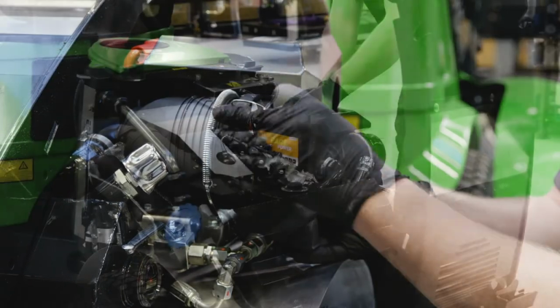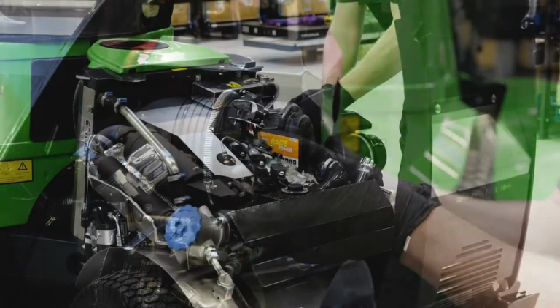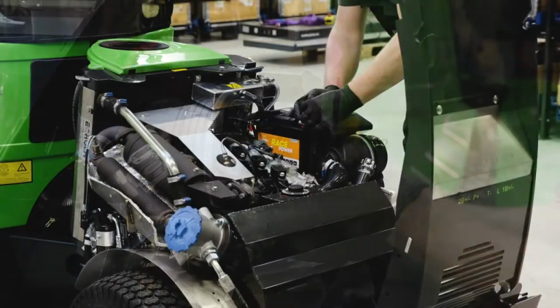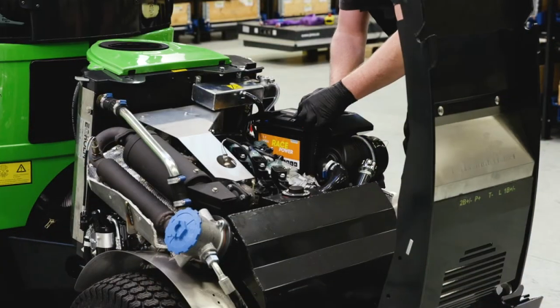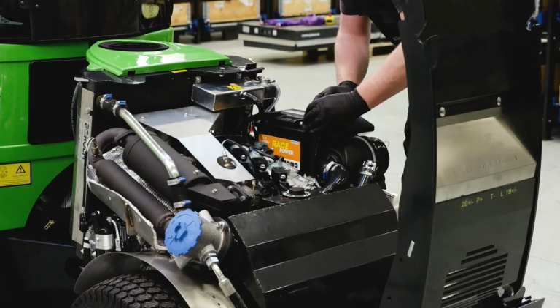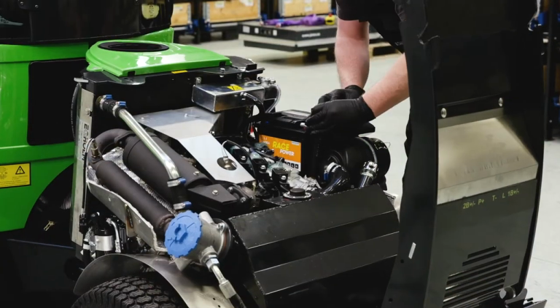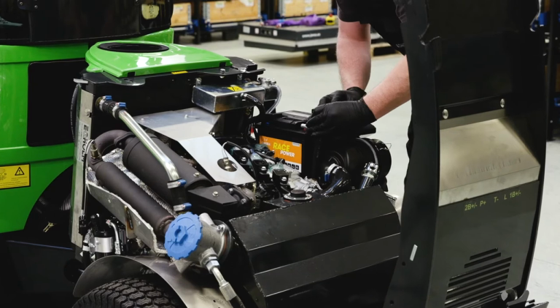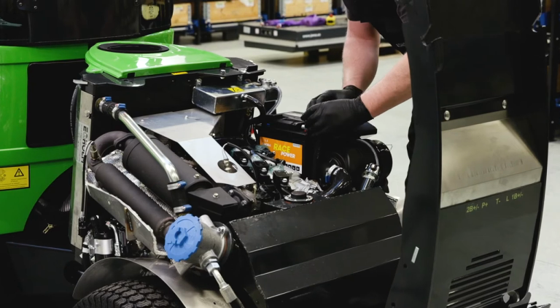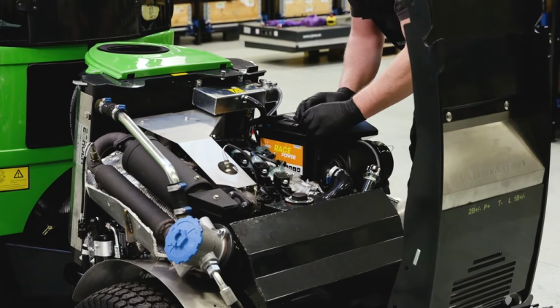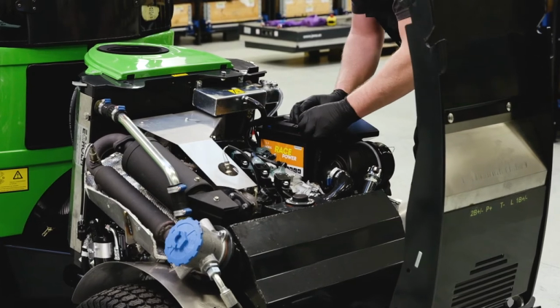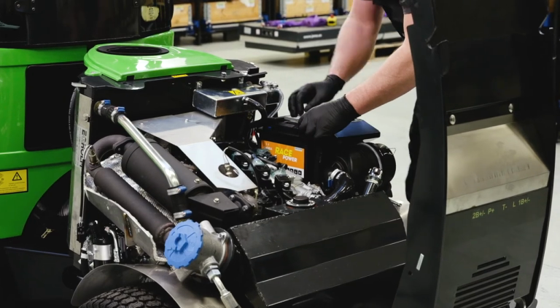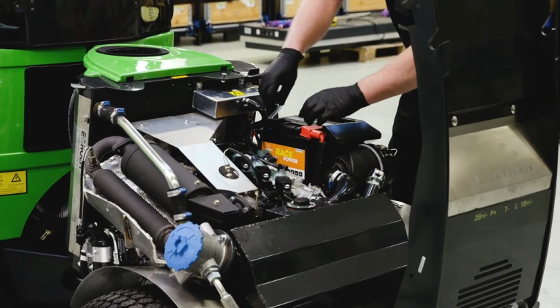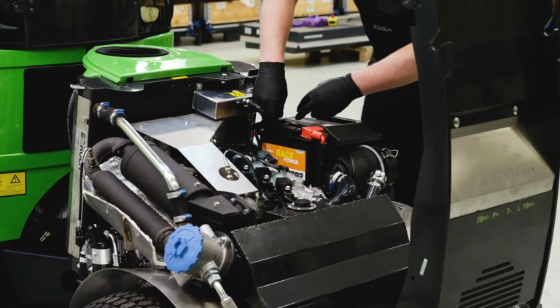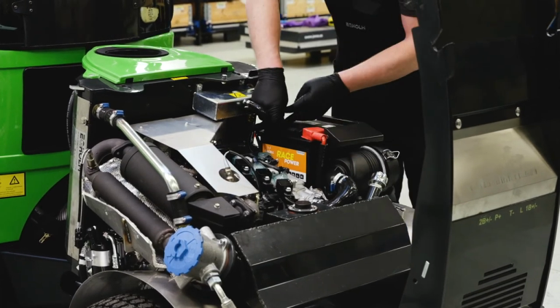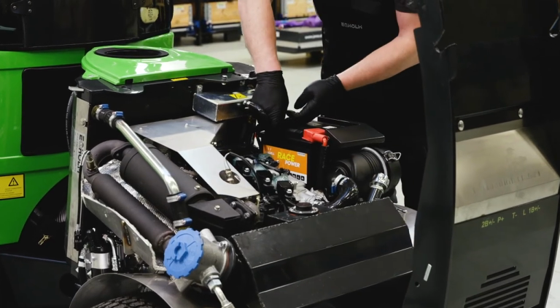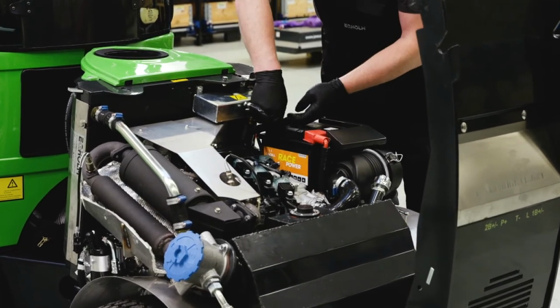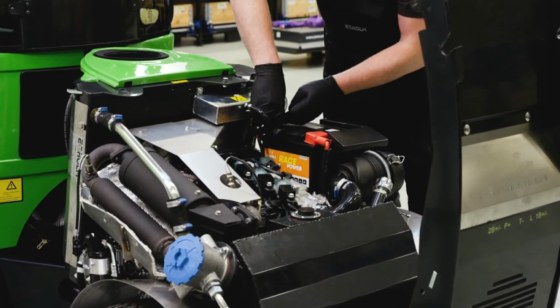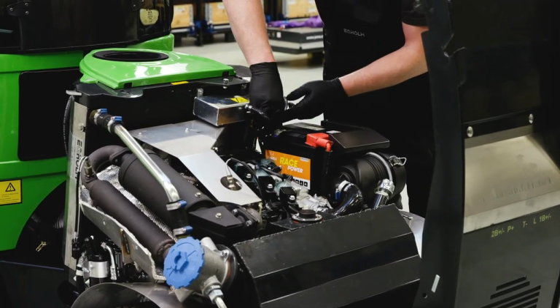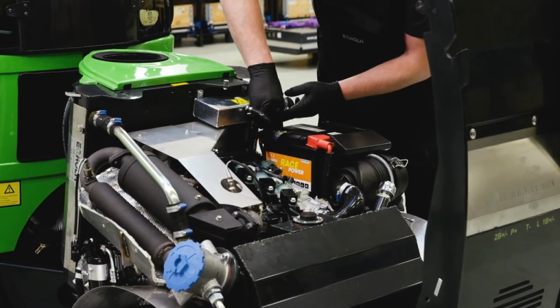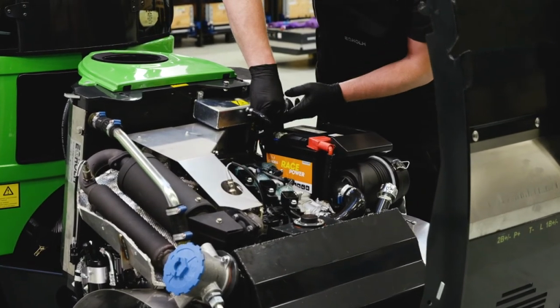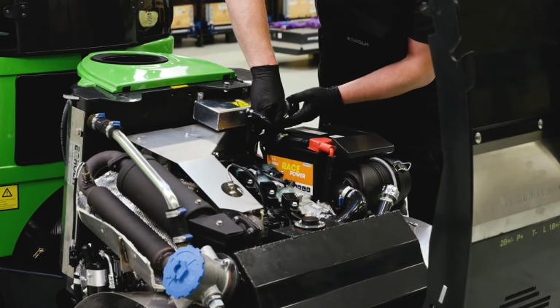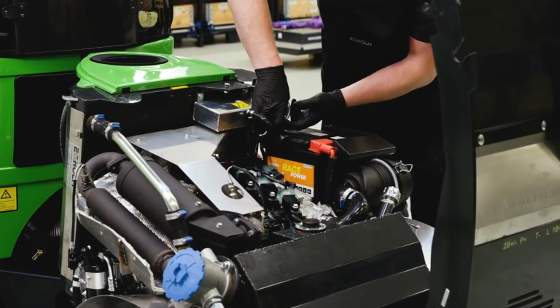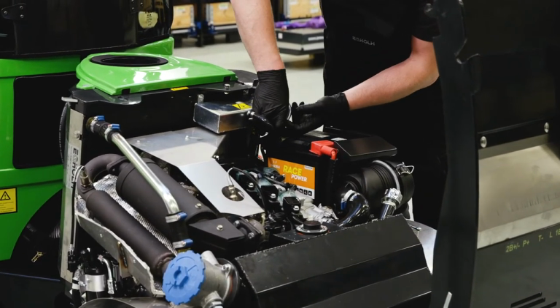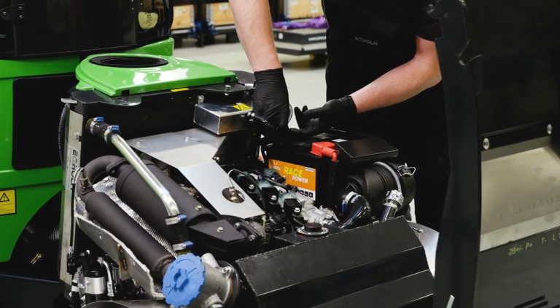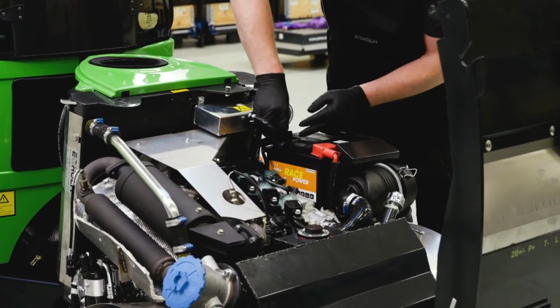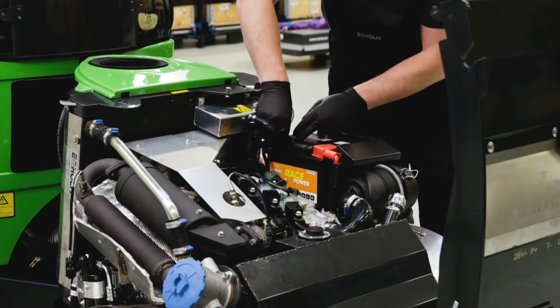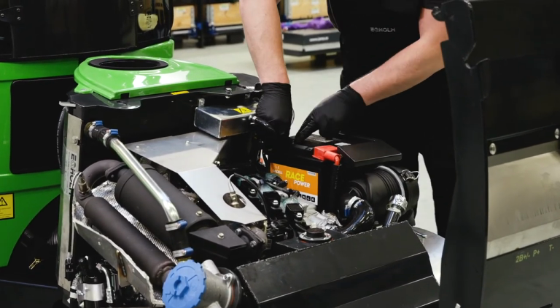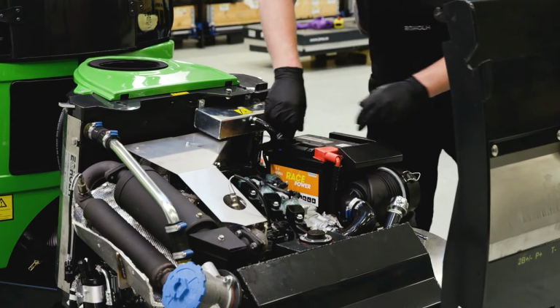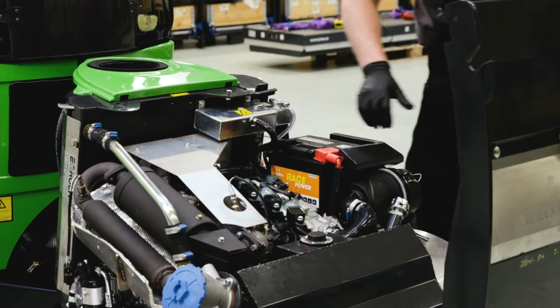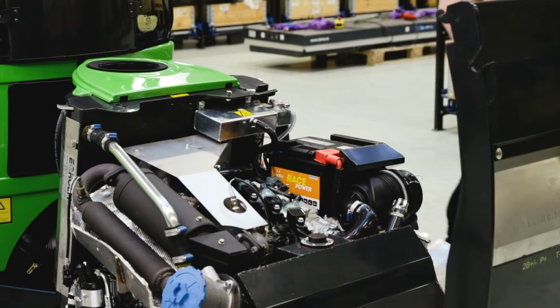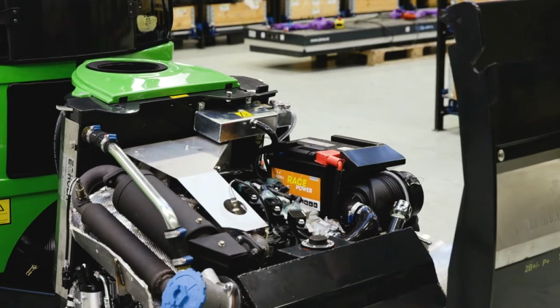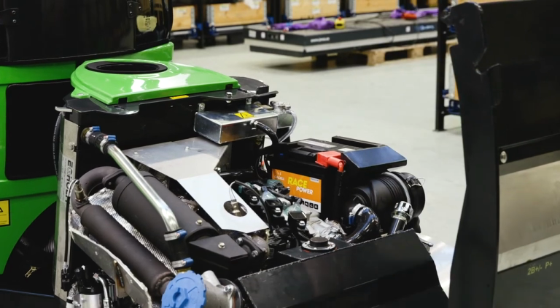The battery is placed beside the air filter. Check the fluid level and that the battery poles are clean and screwed tight to the poles.